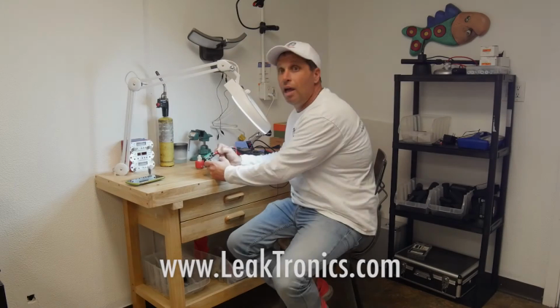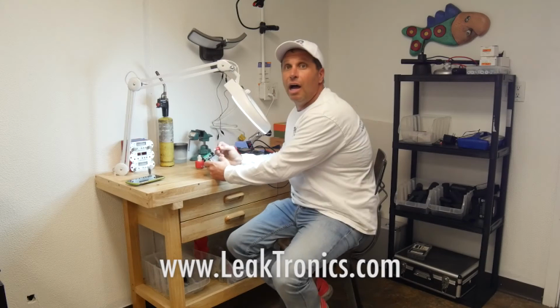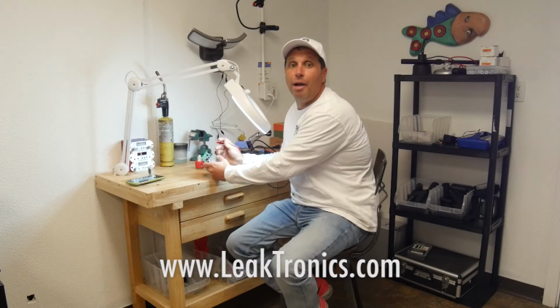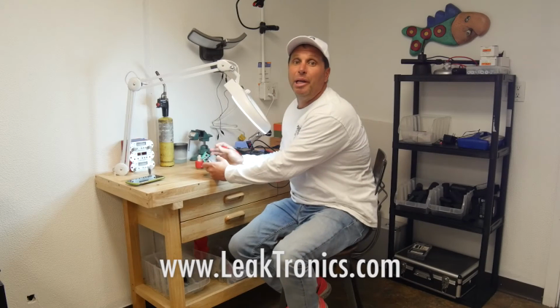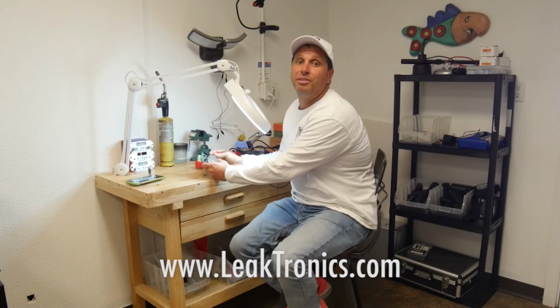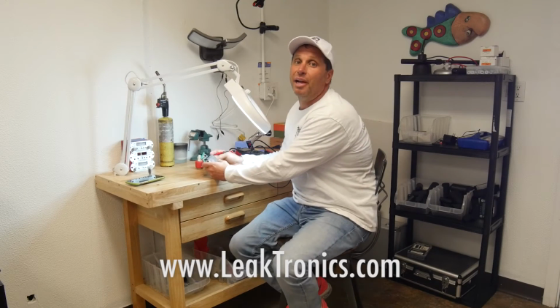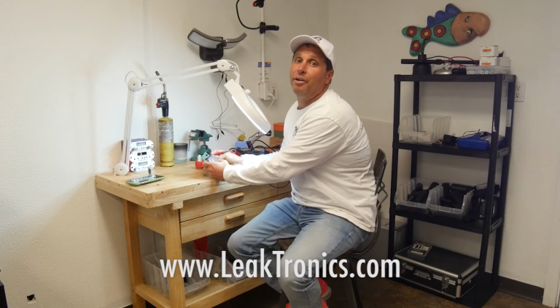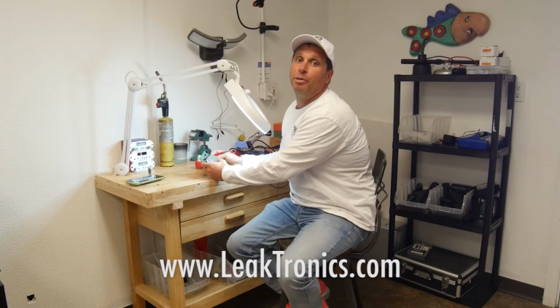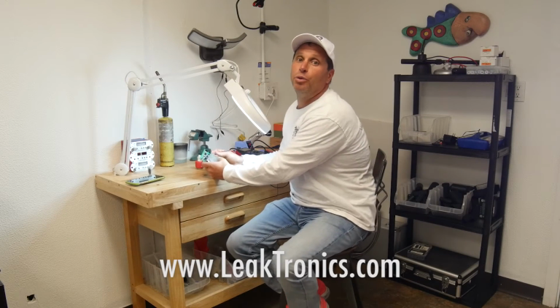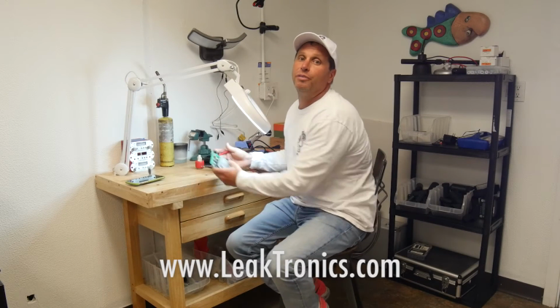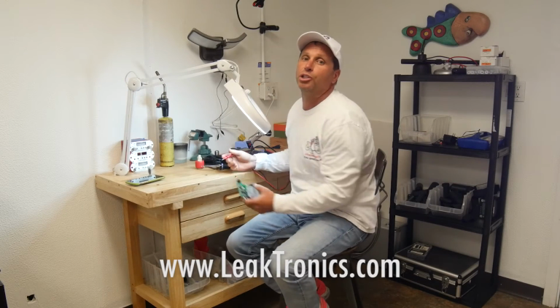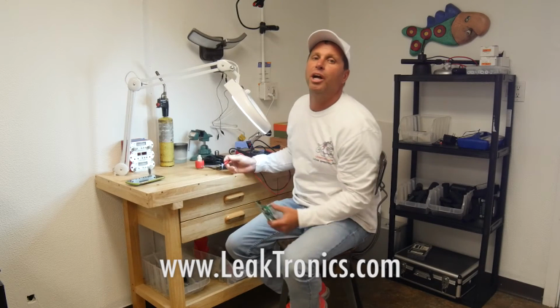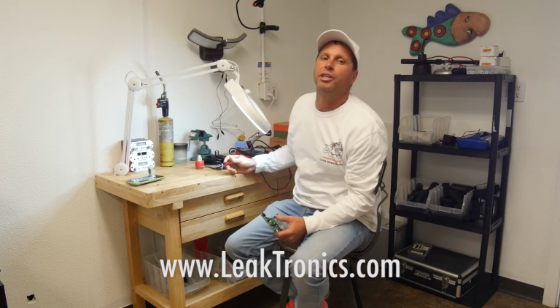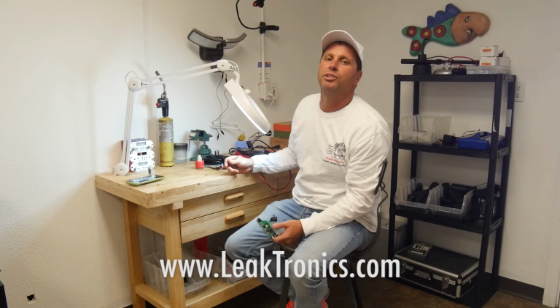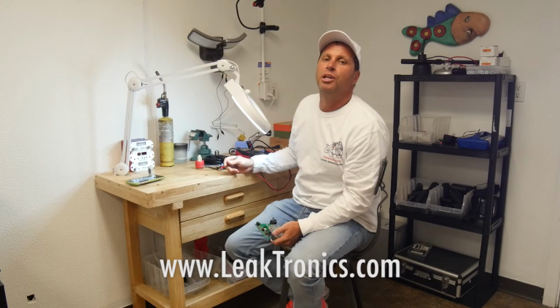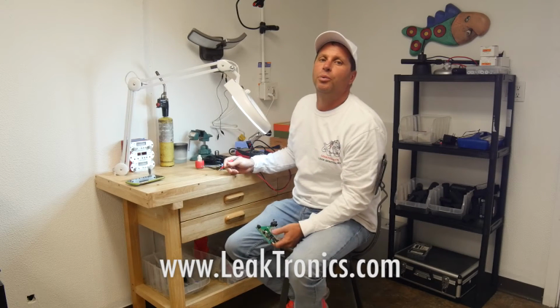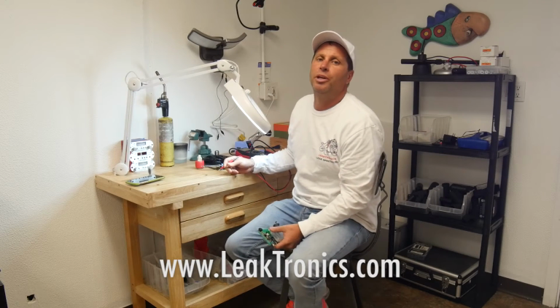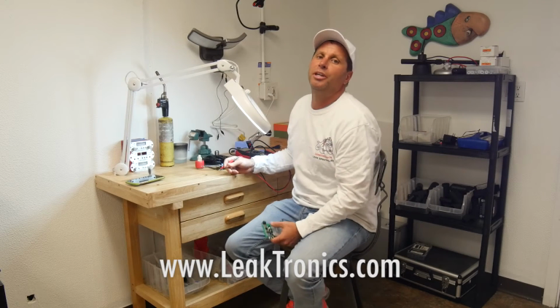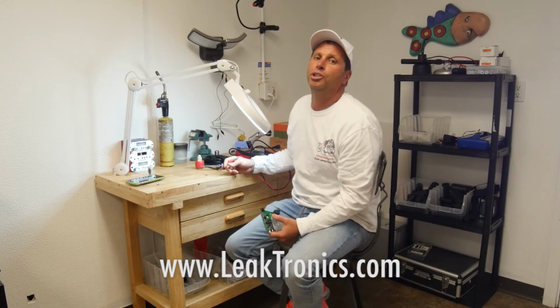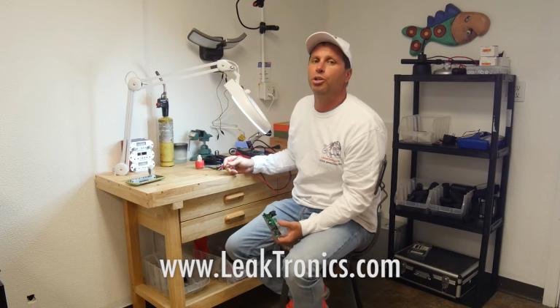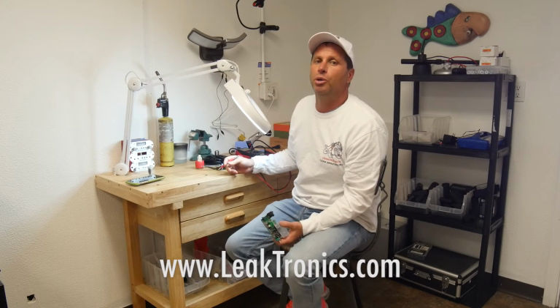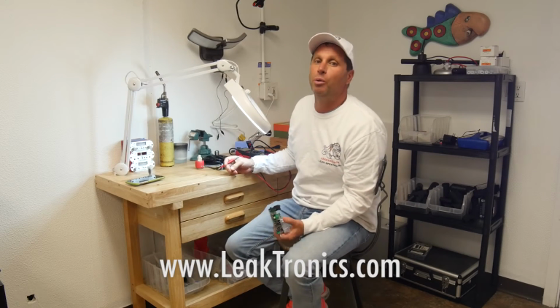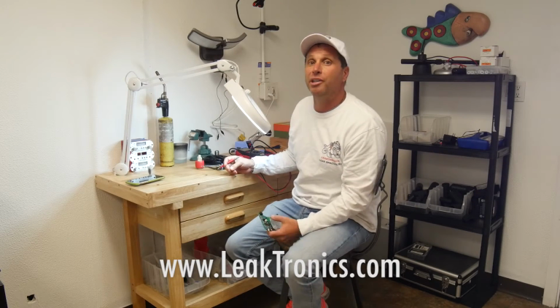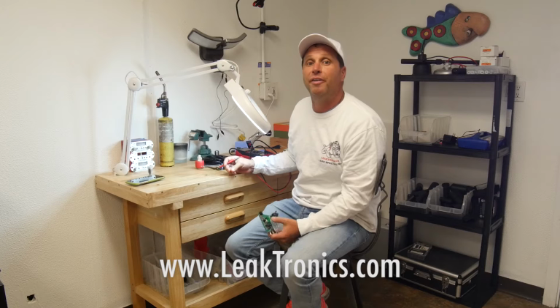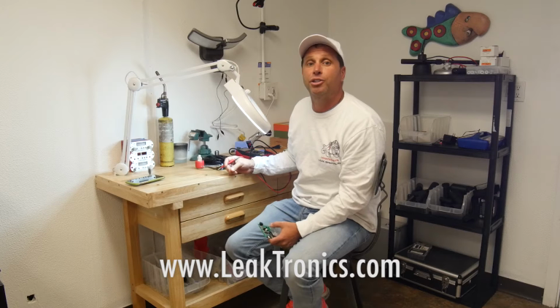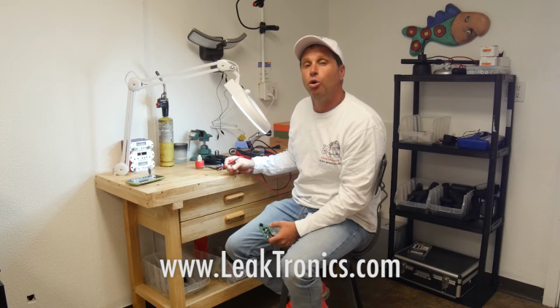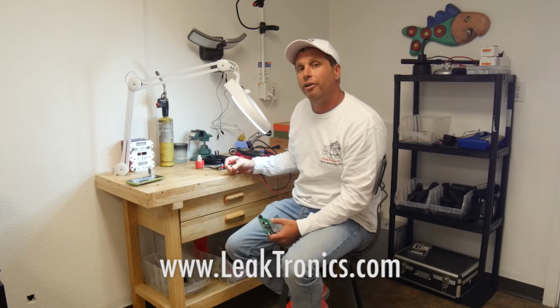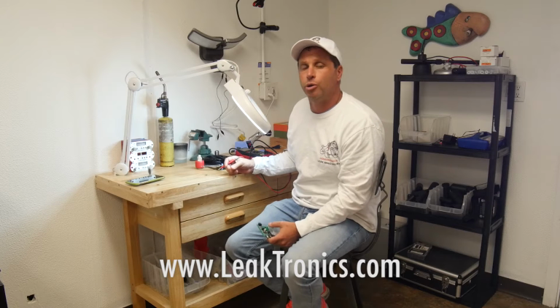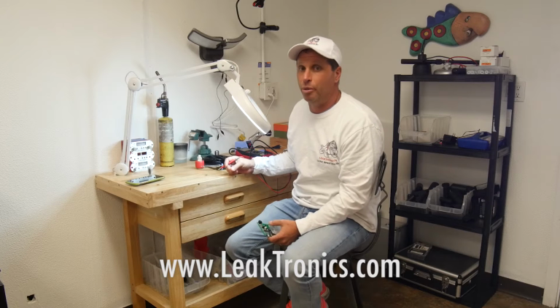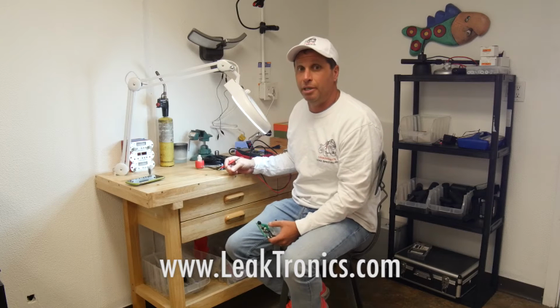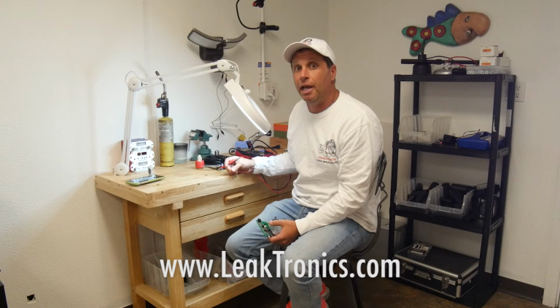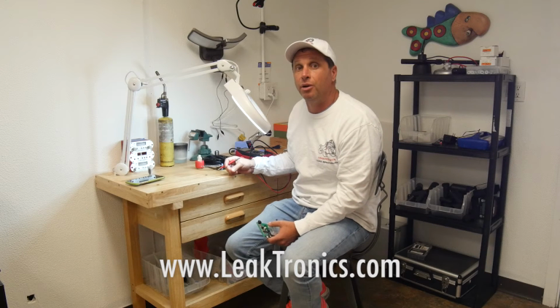Hi, my name is Darren. I'm the owner of Leaktronics. We're here today to show you how we manufacture all our equipment in-house.